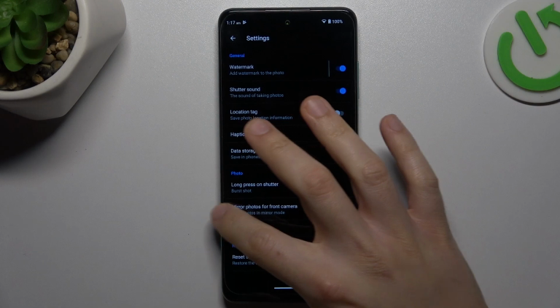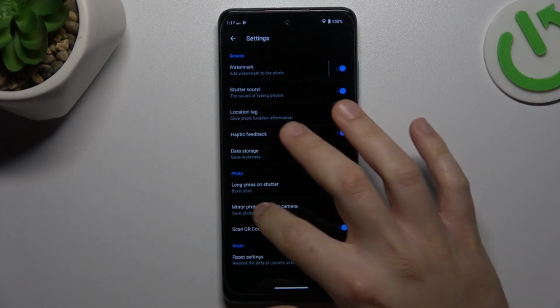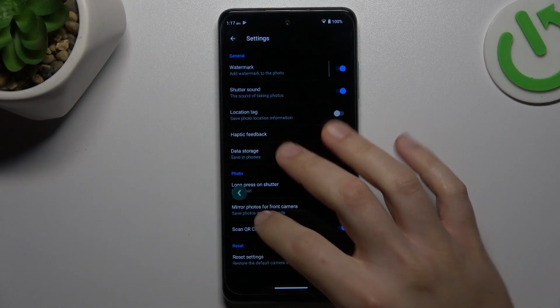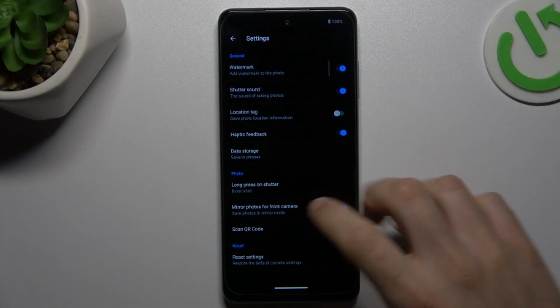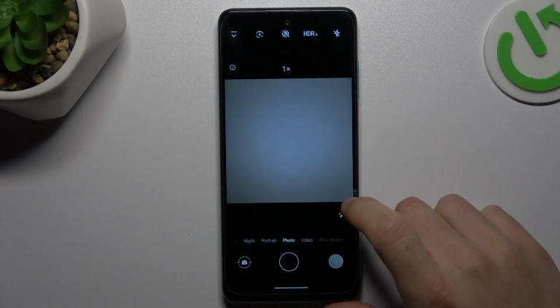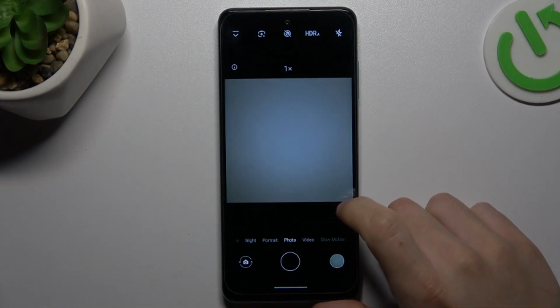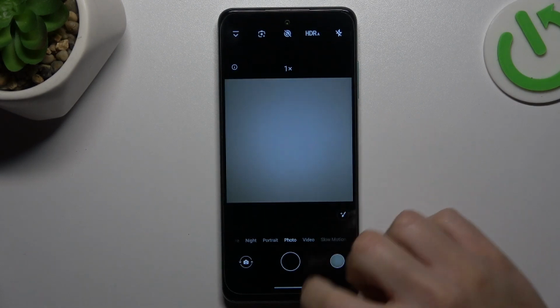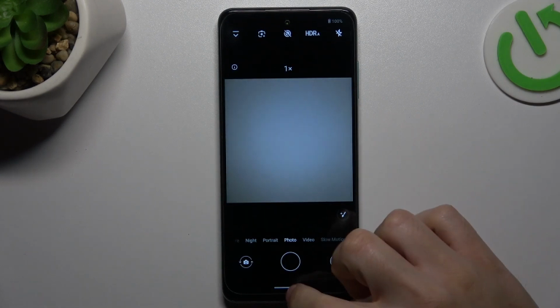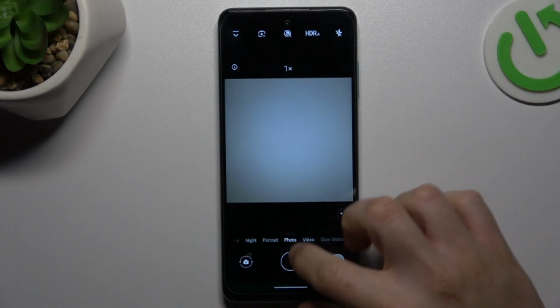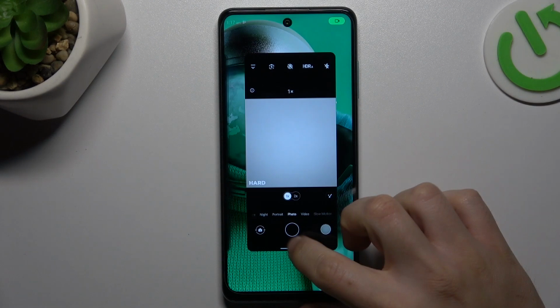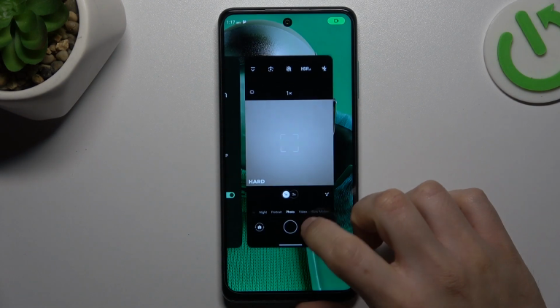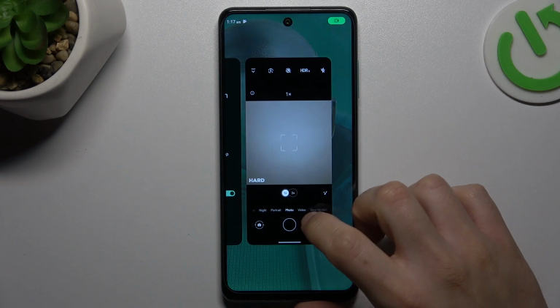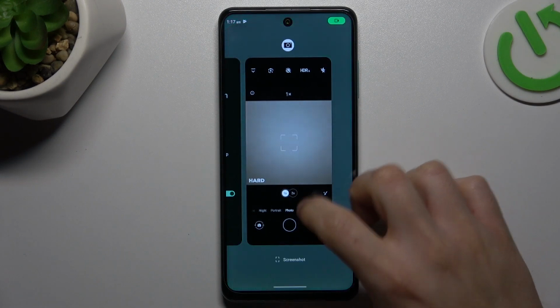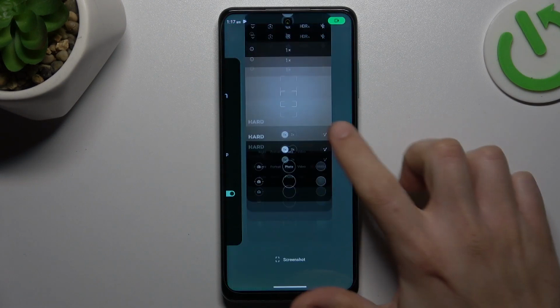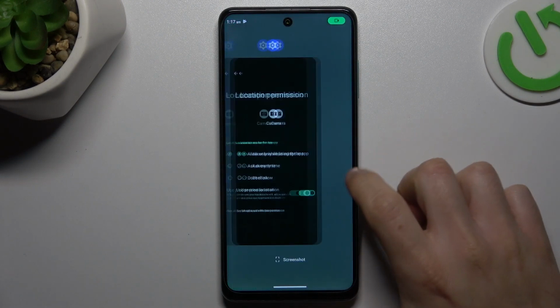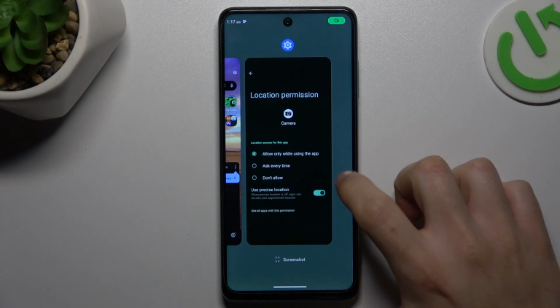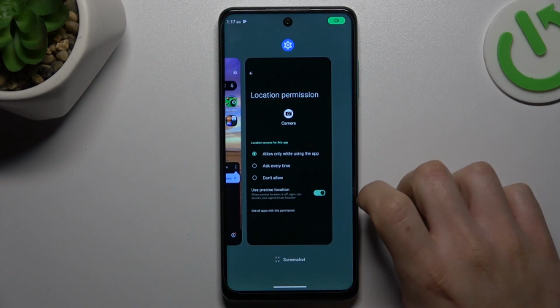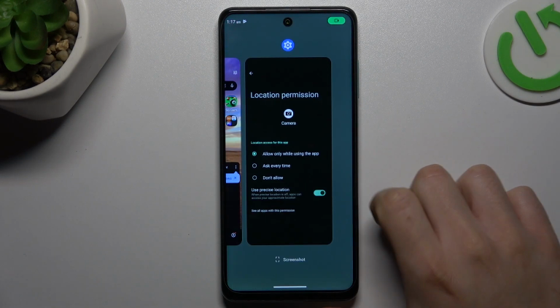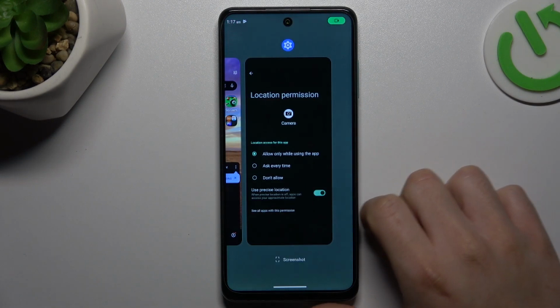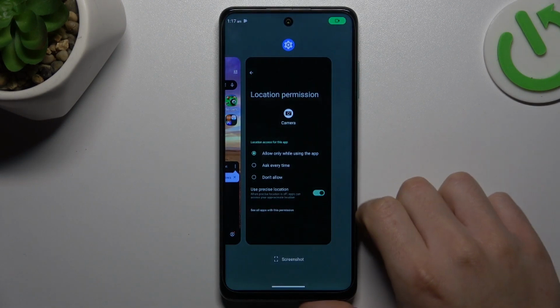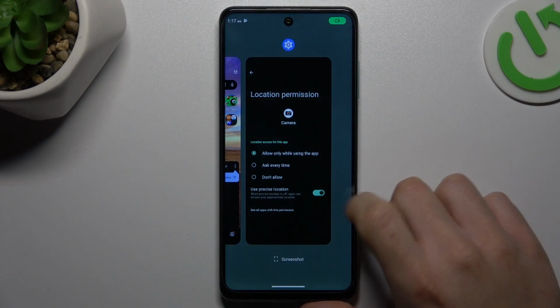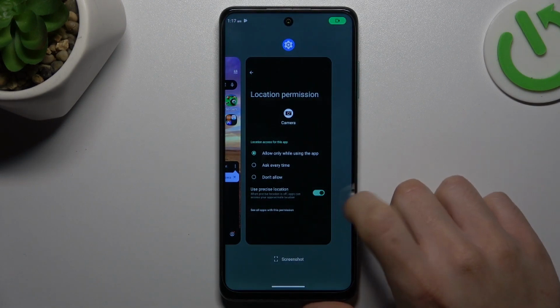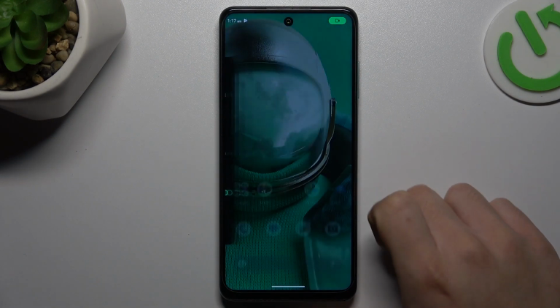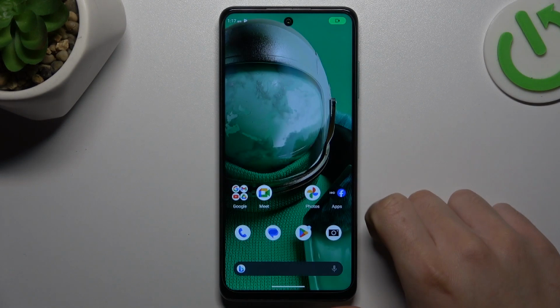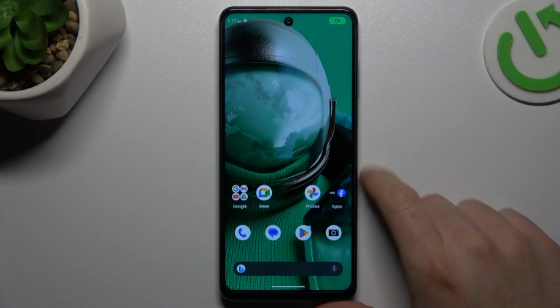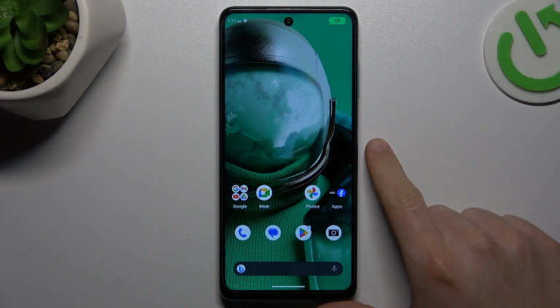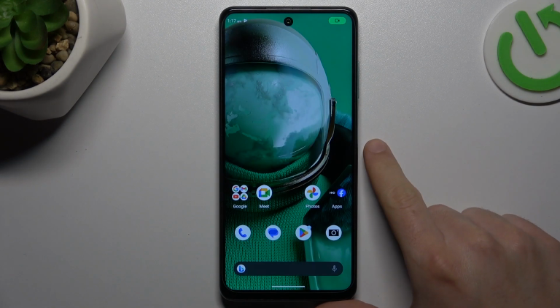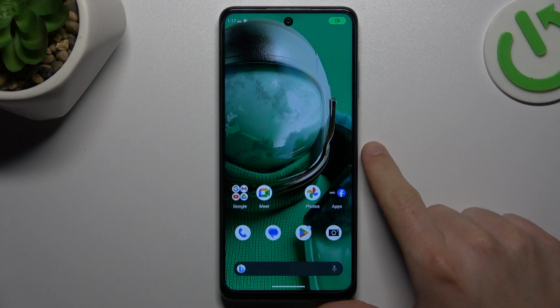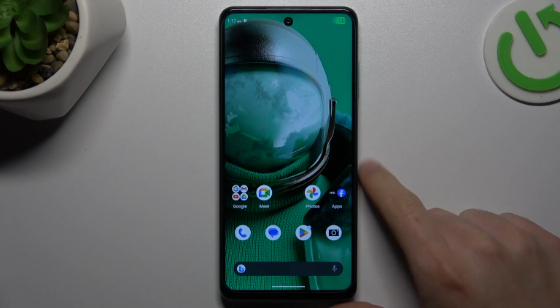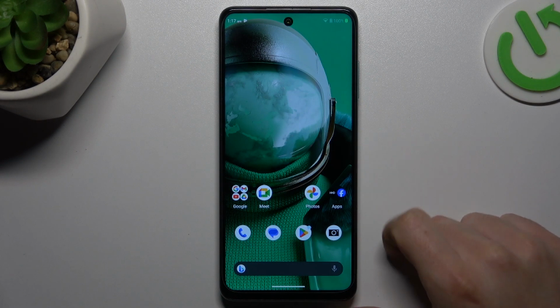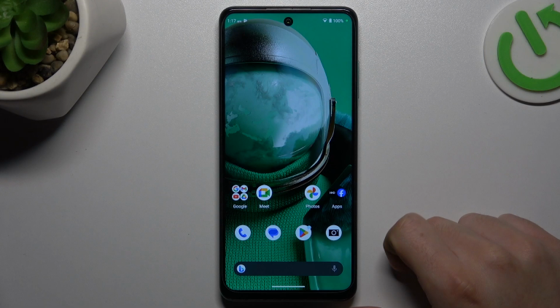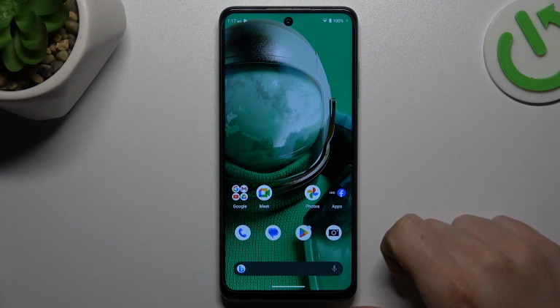Here we have a HMD Pulse Pro and today I will show you how you can scan the QR code in this device.